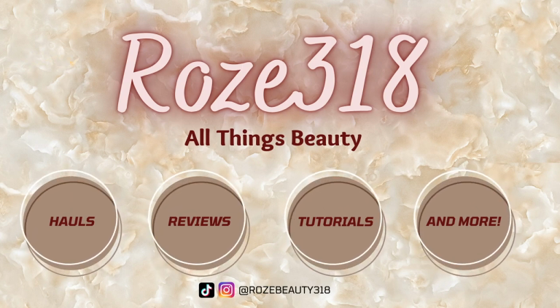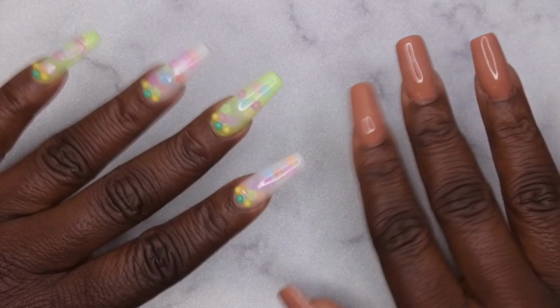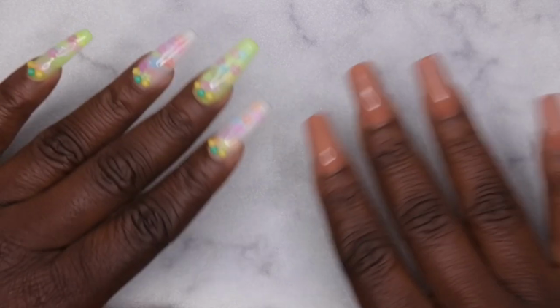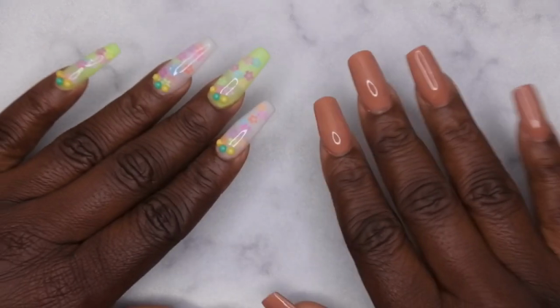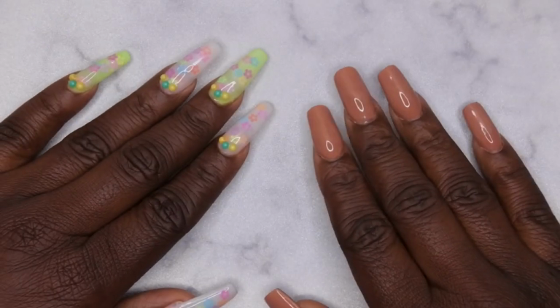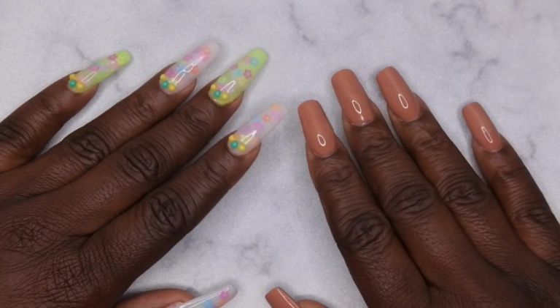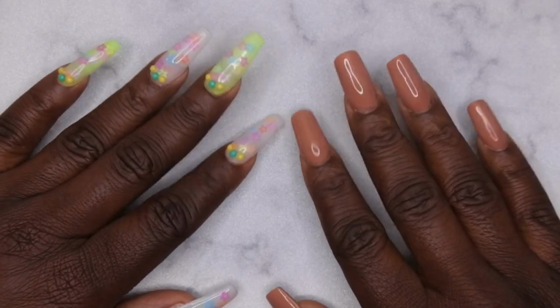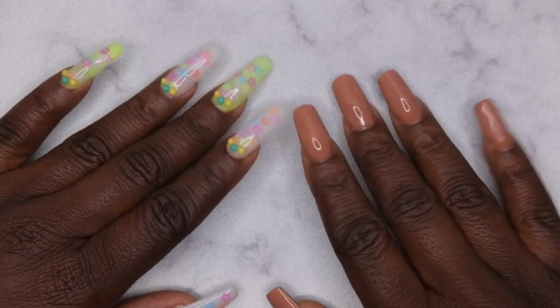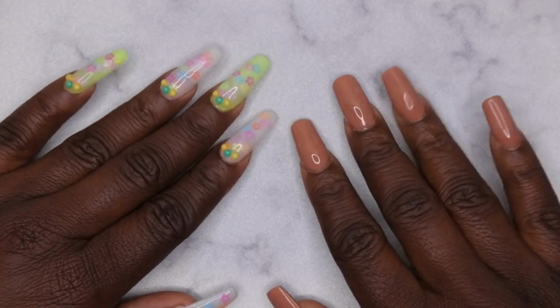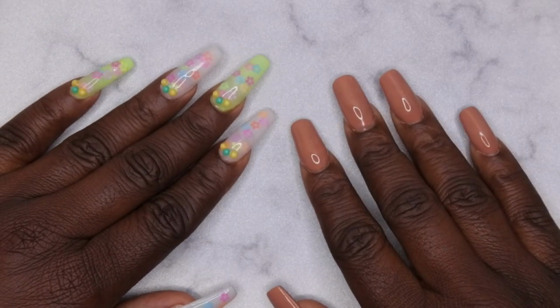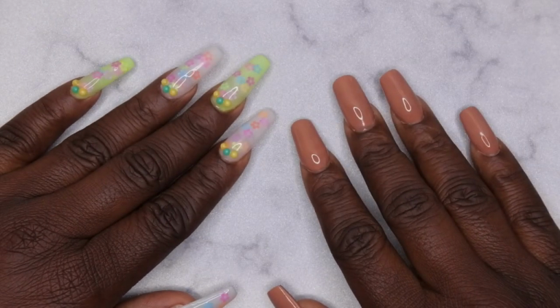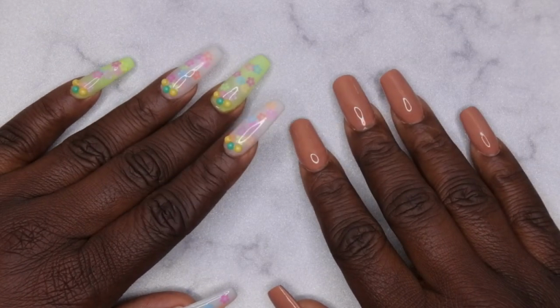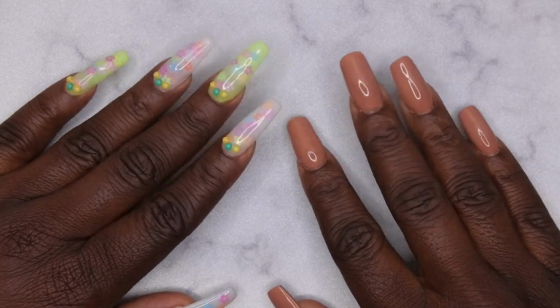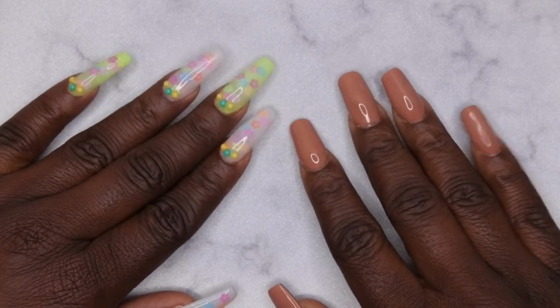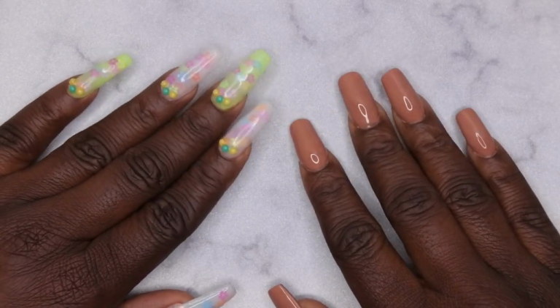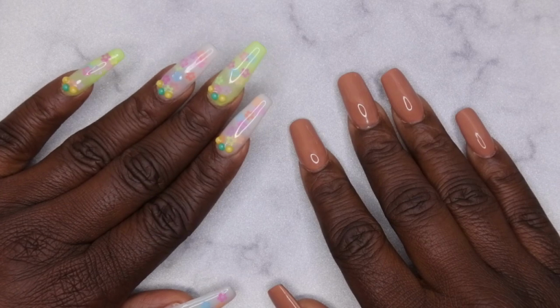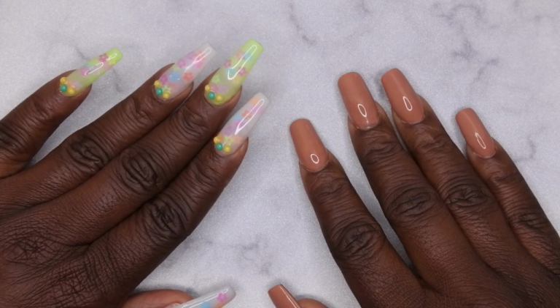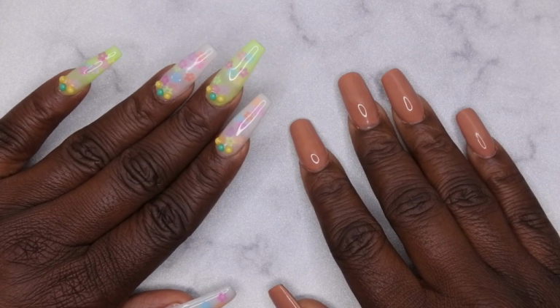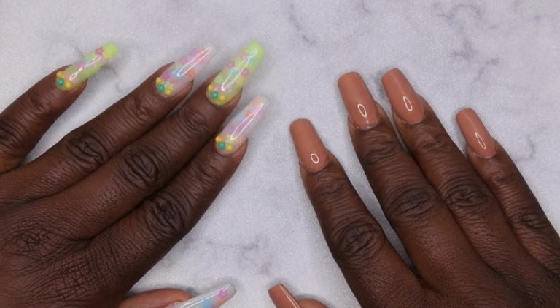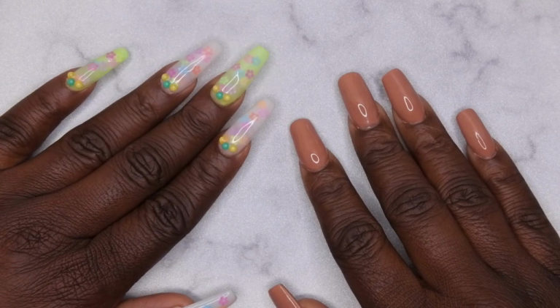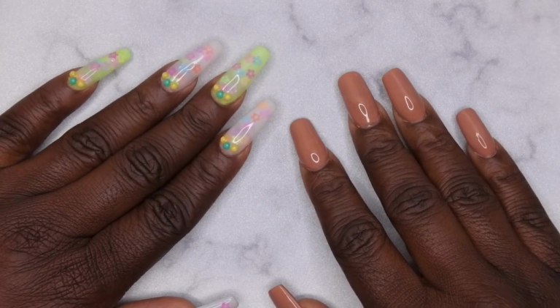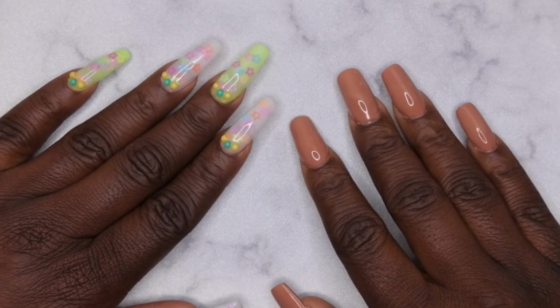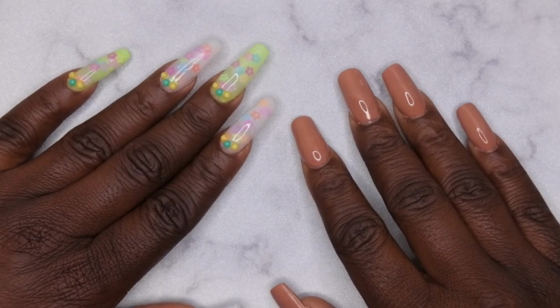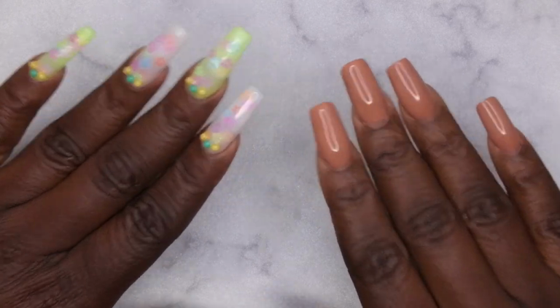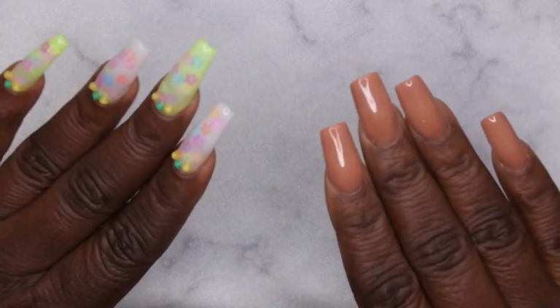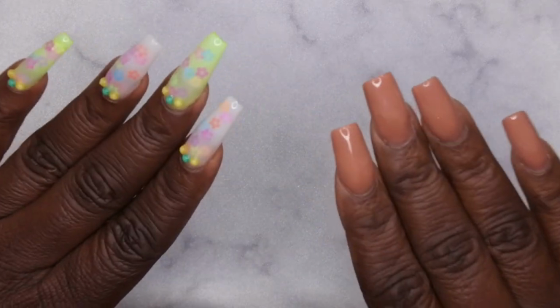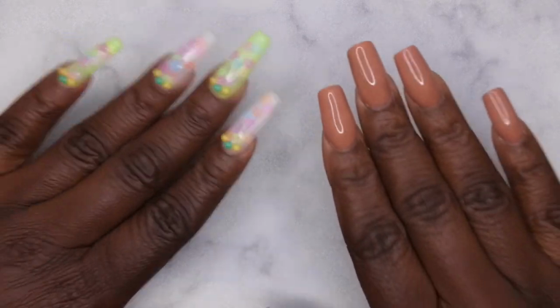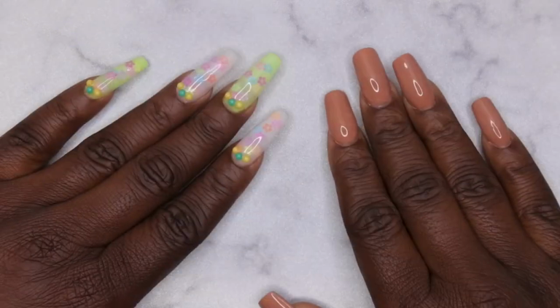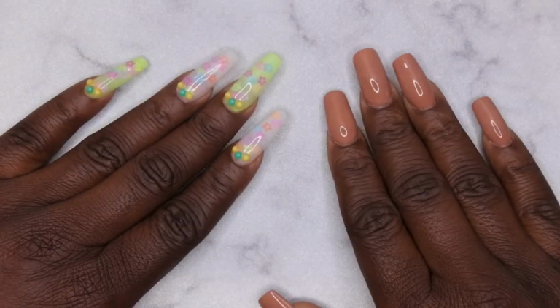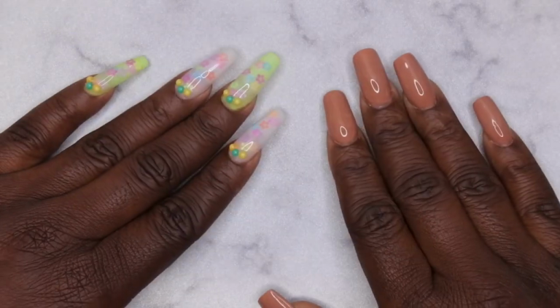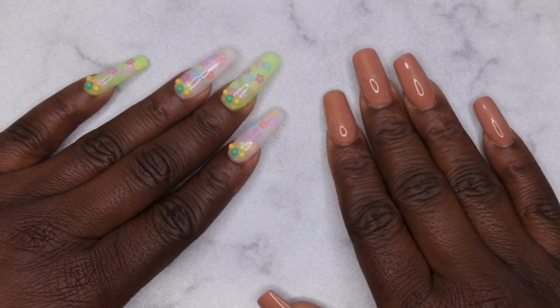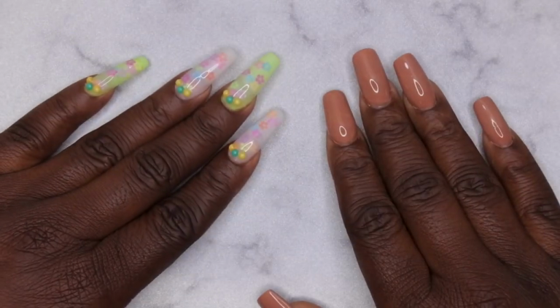Hello, happy people! I'm back with another video. Today I'm super excited — I have an unboxing for you guys.